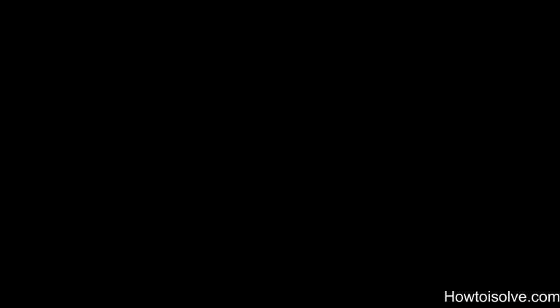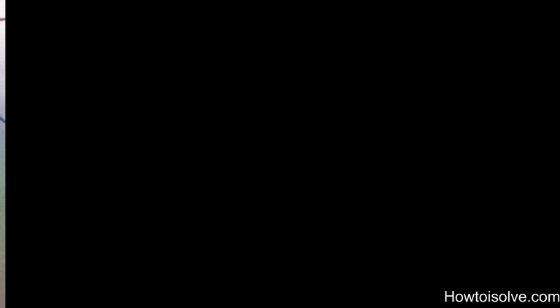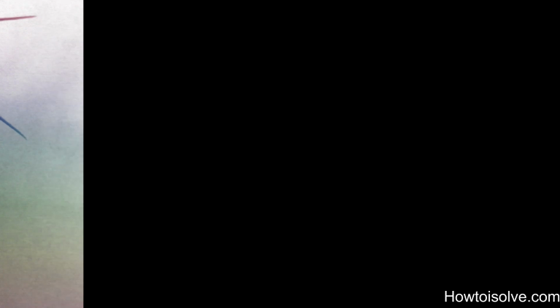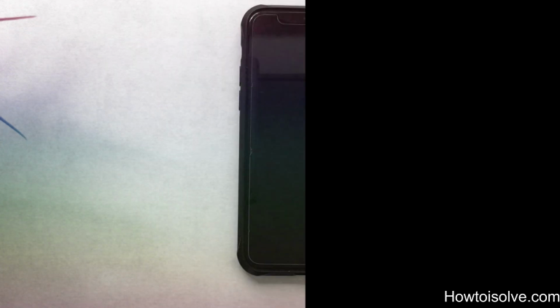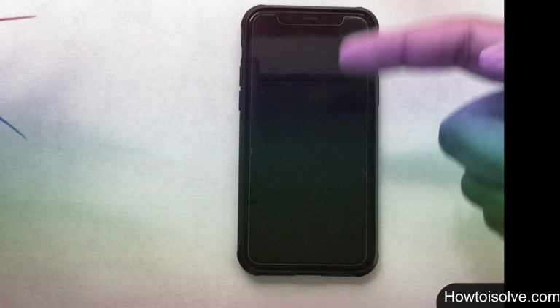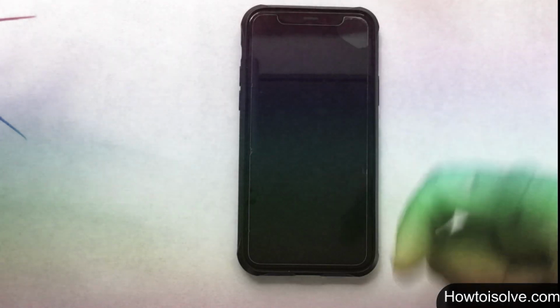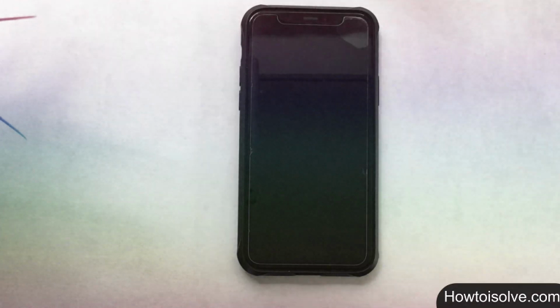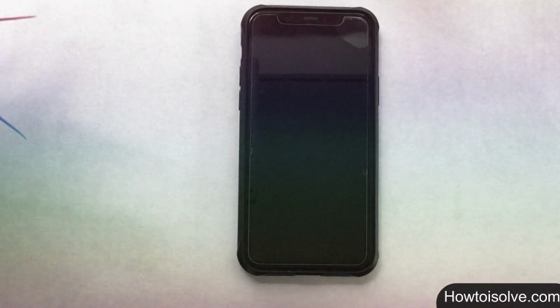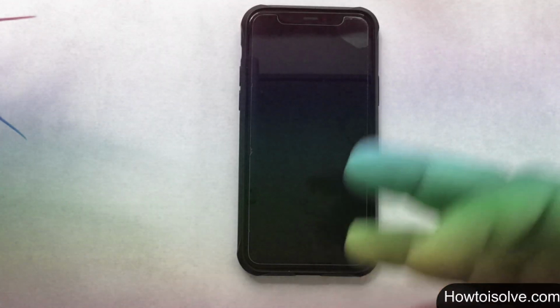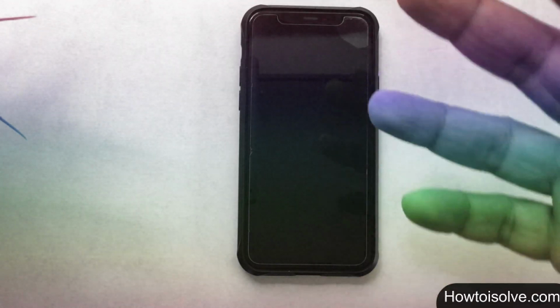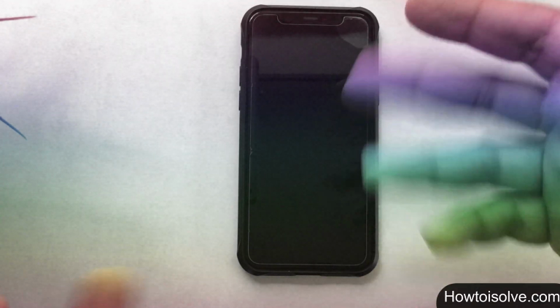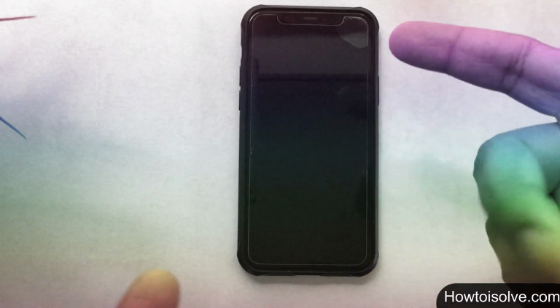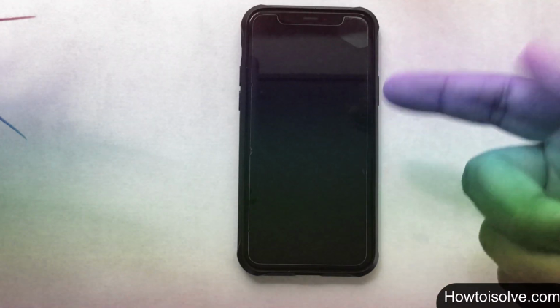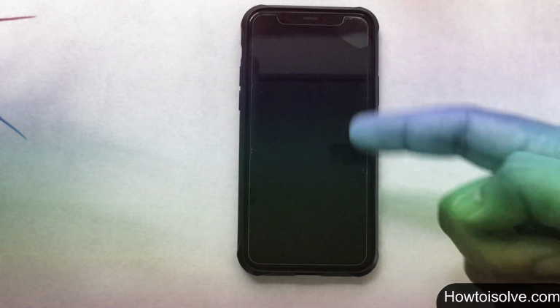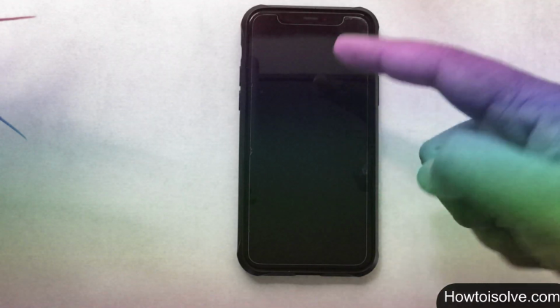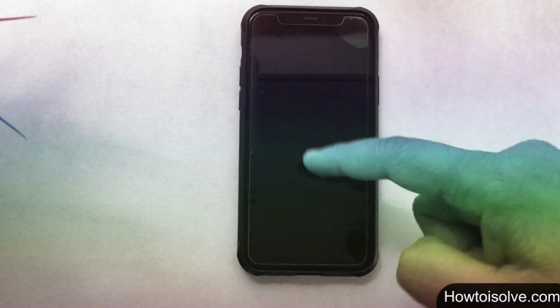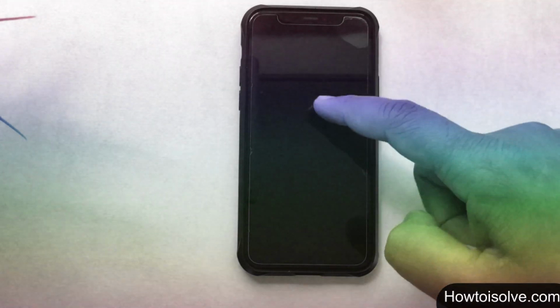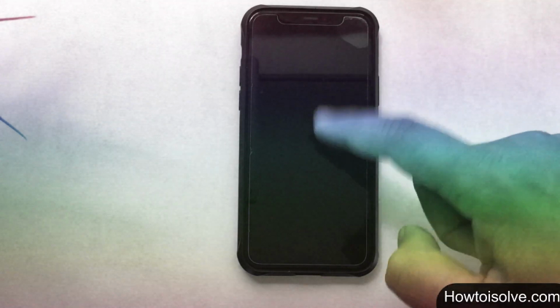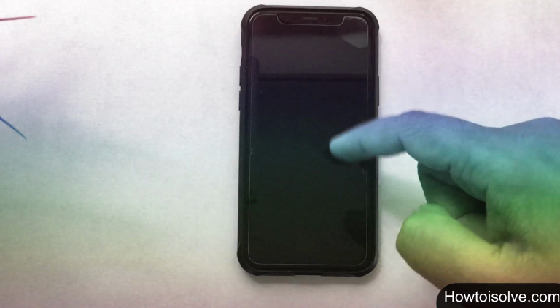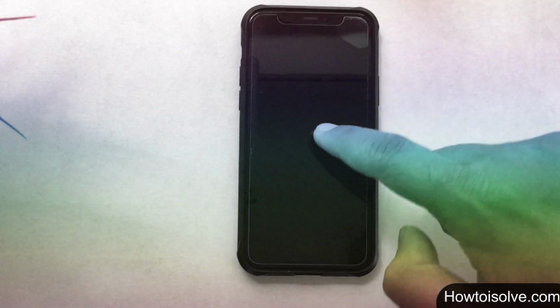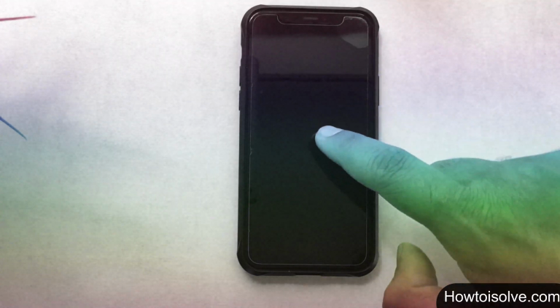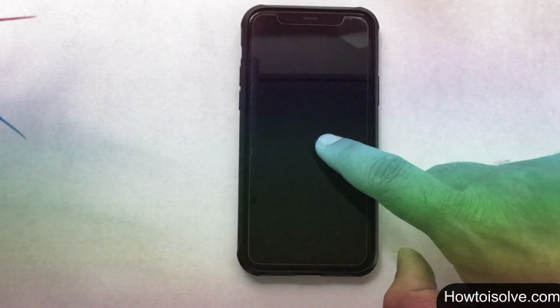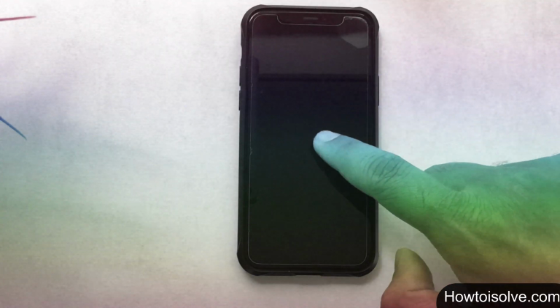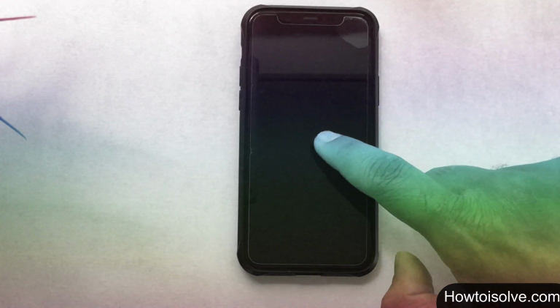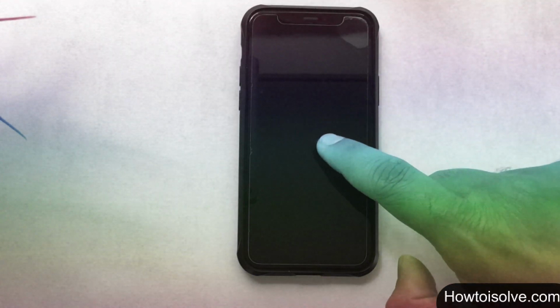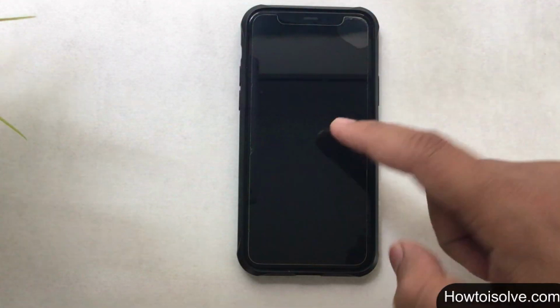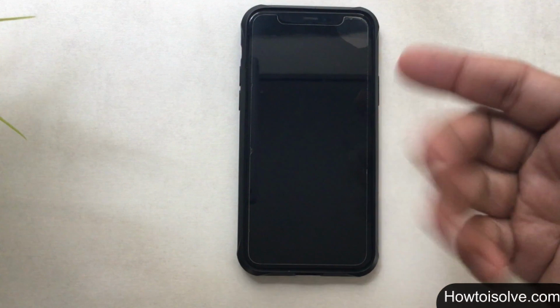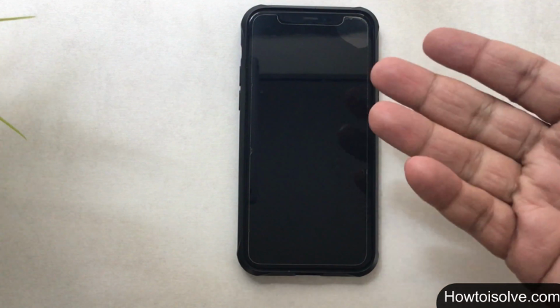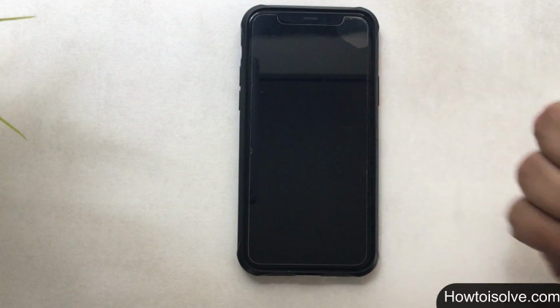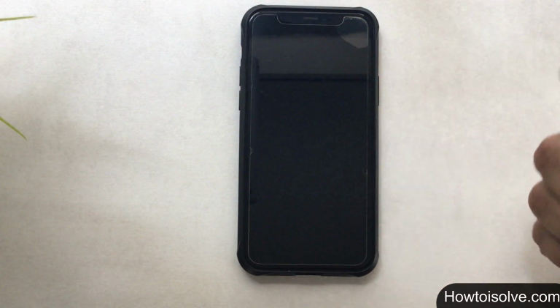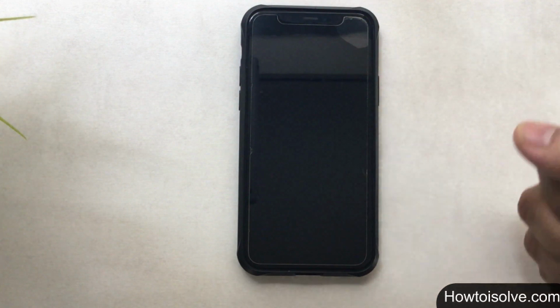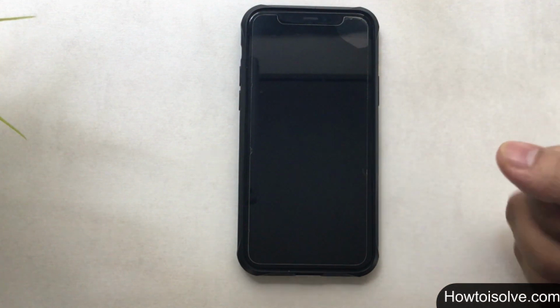What's up guys, in this video I'm gonna show you how to fix the iPhone display that gets stuck on a black screen.